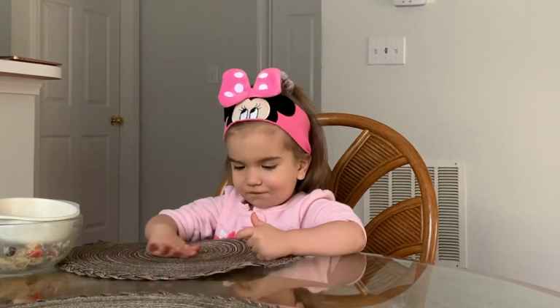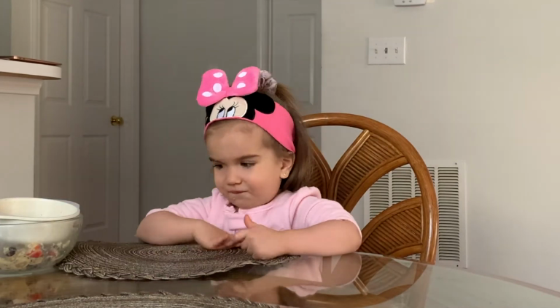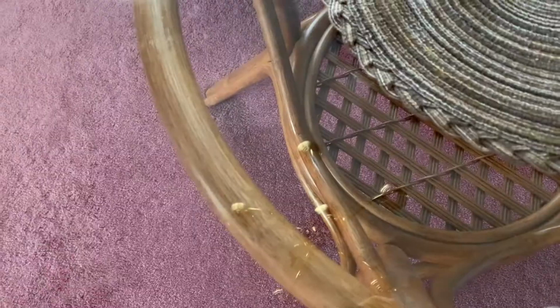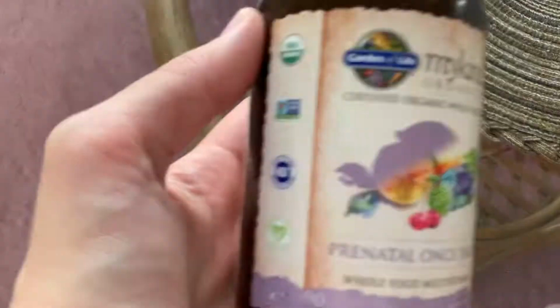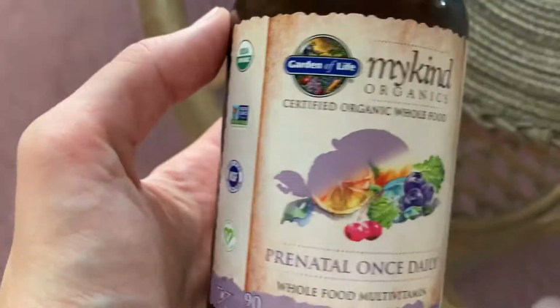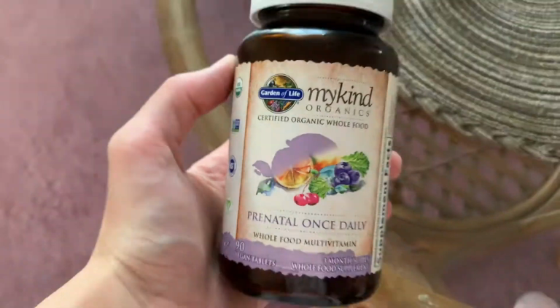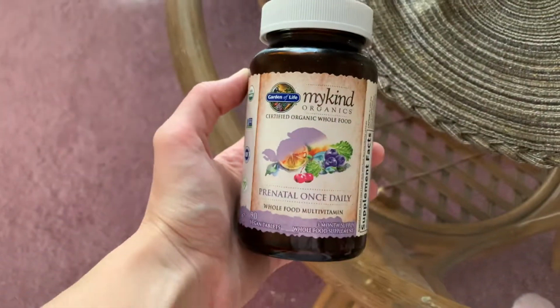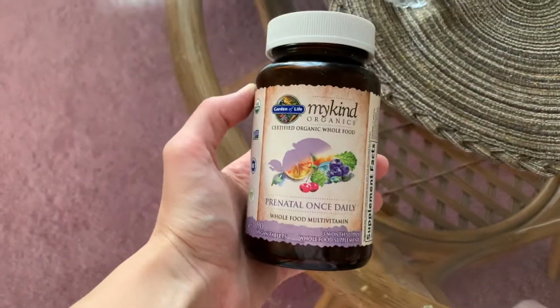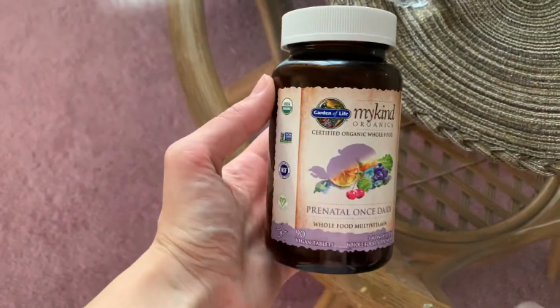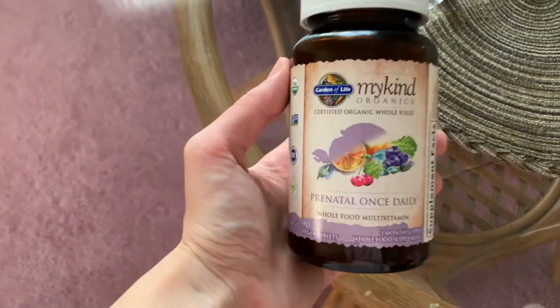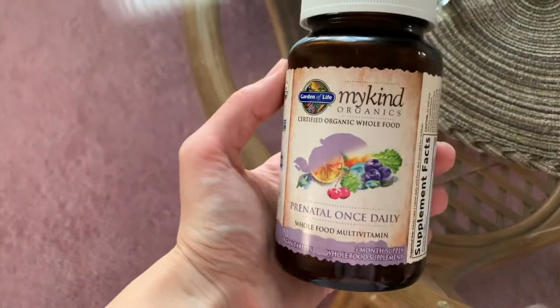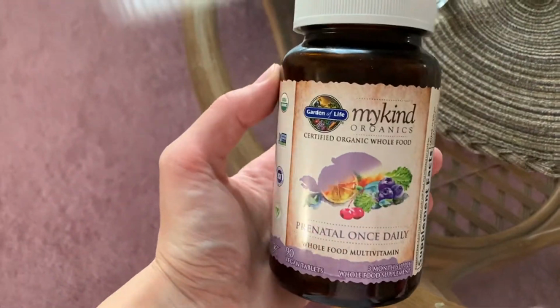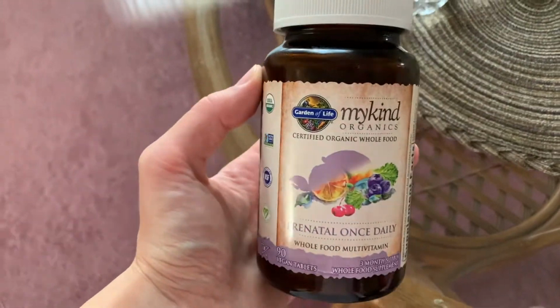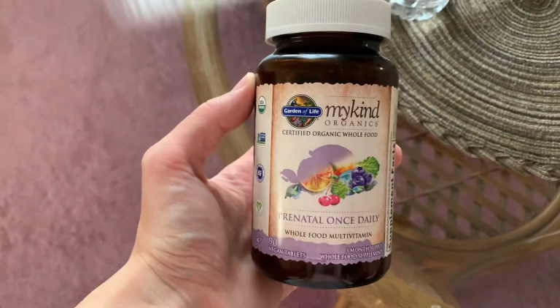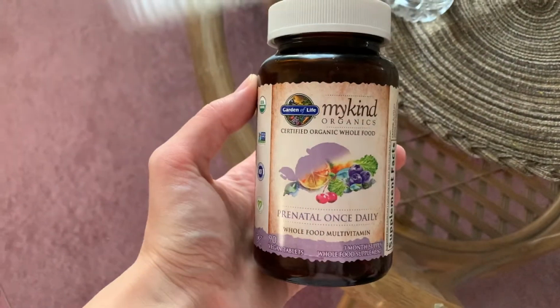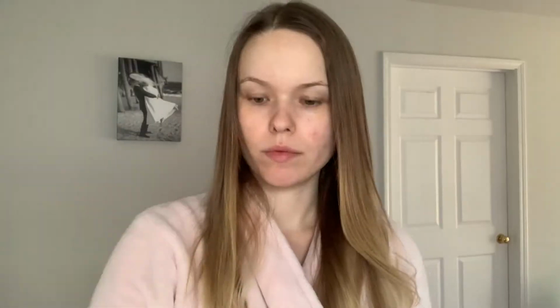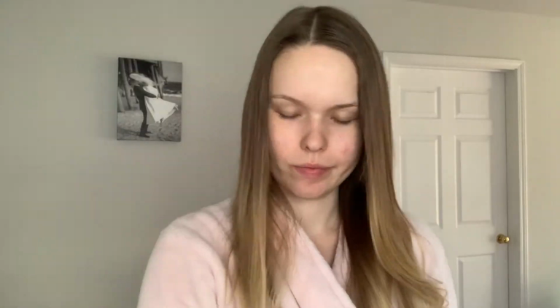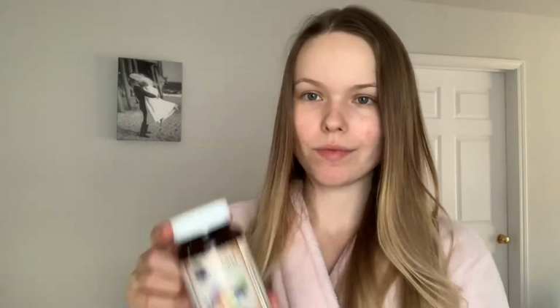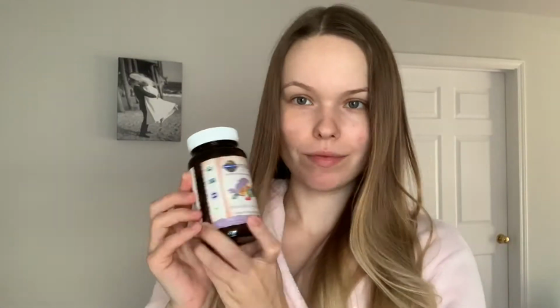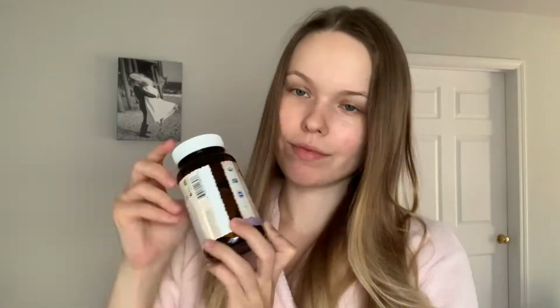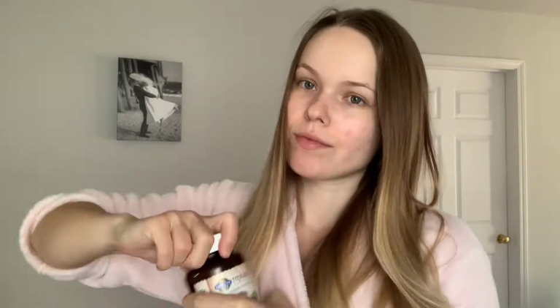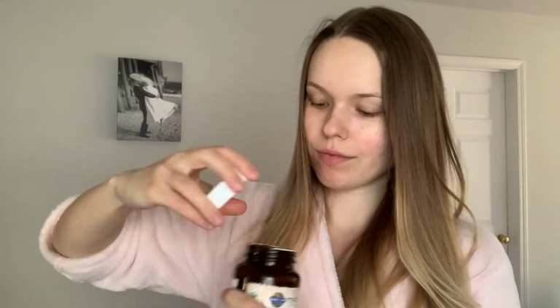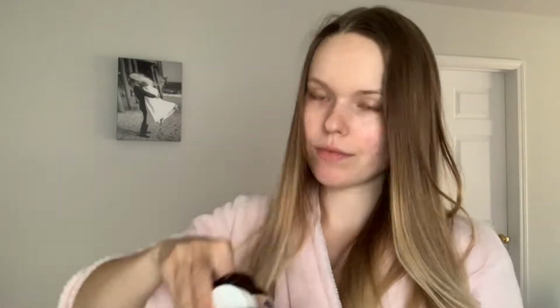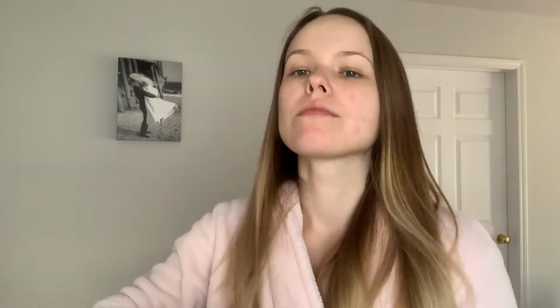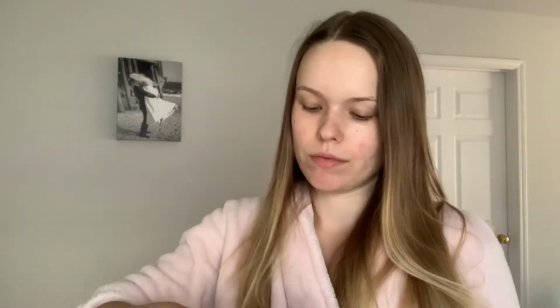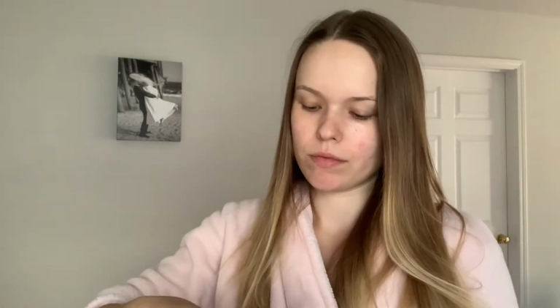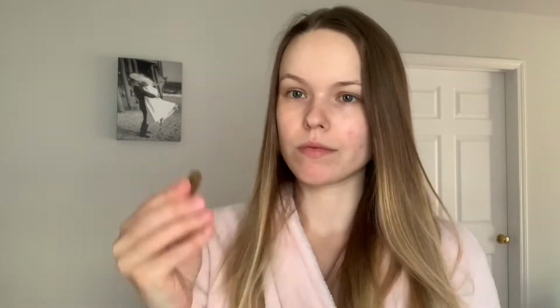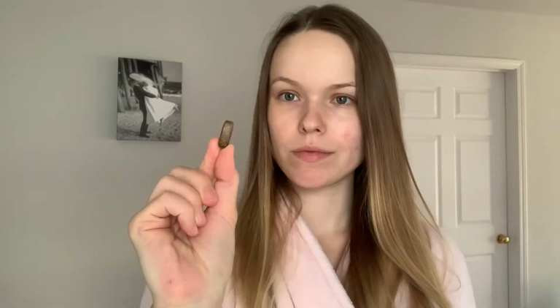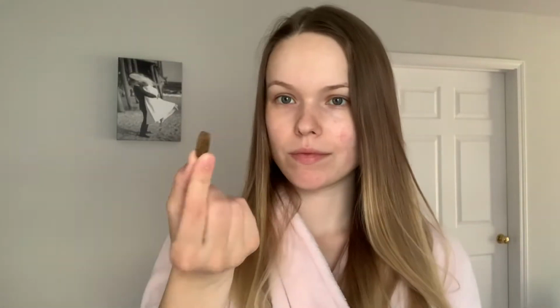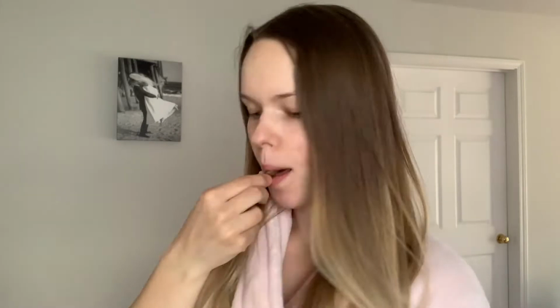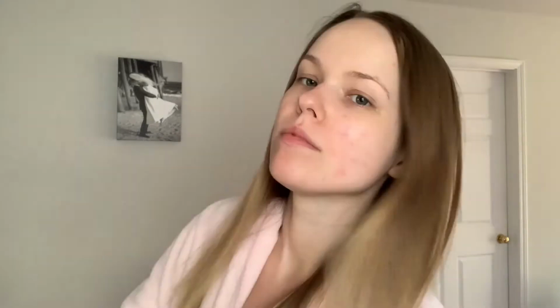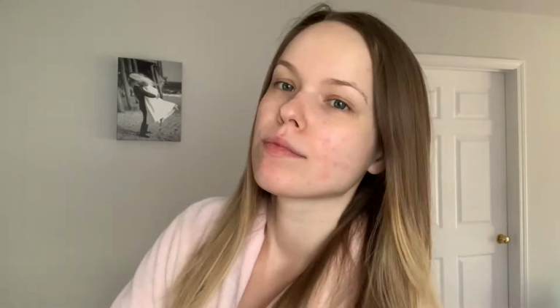Then I took my prenatals — I've shown you these many times before, those are my favorites.